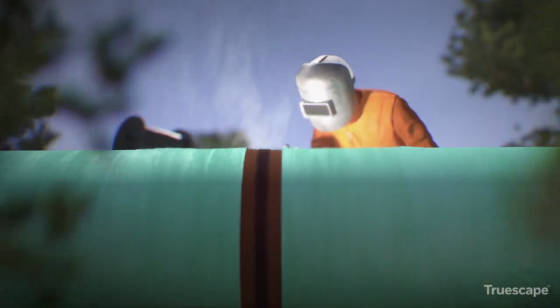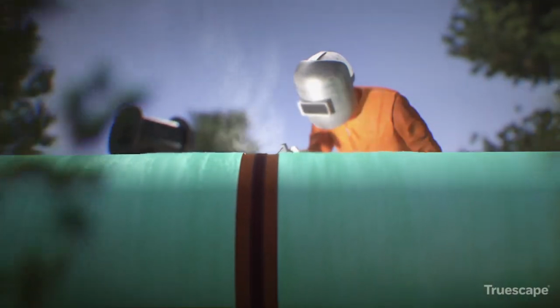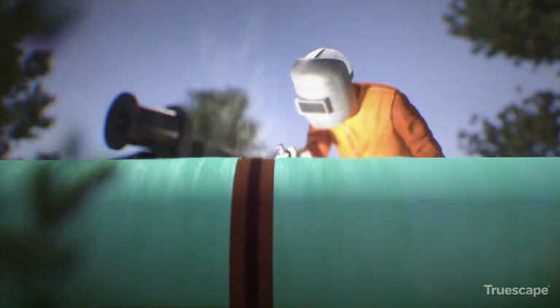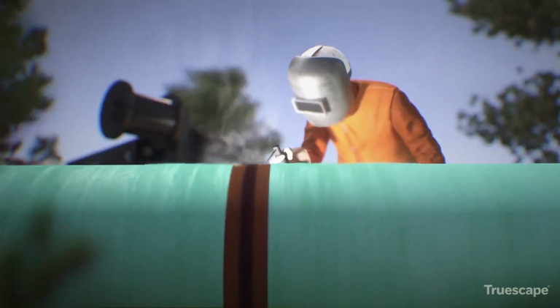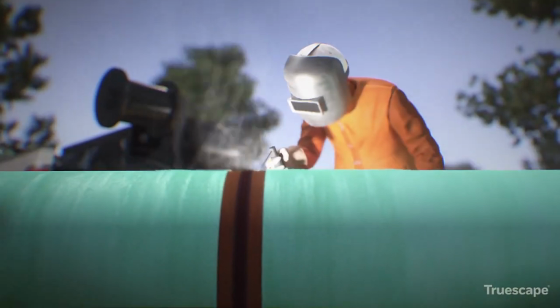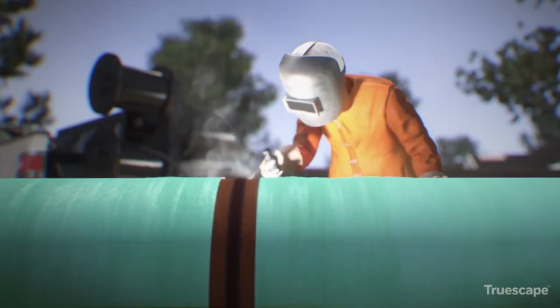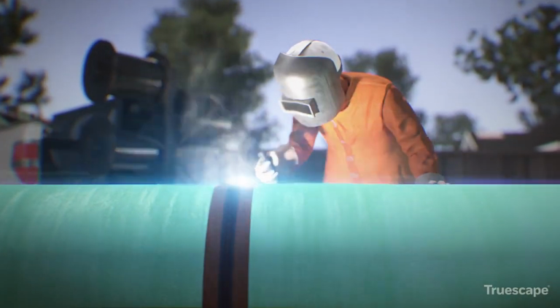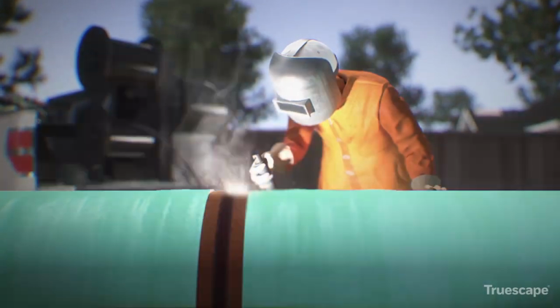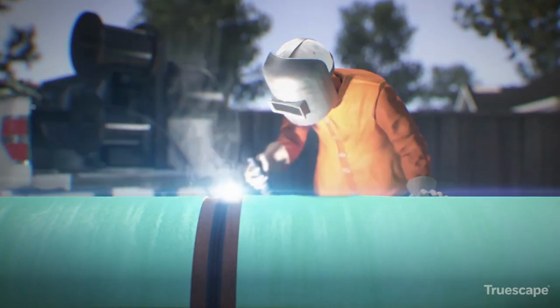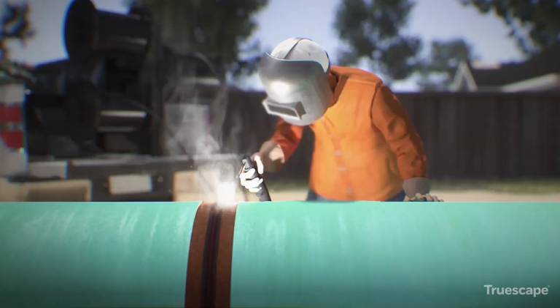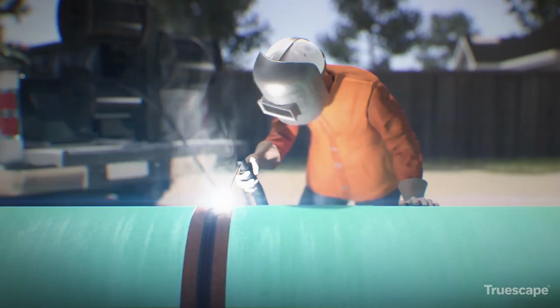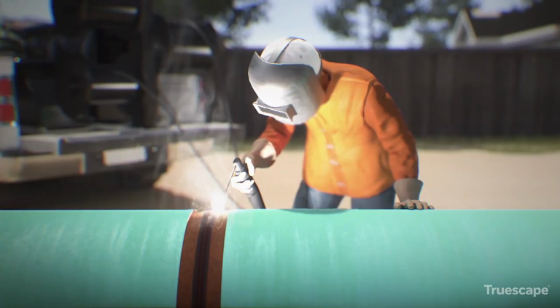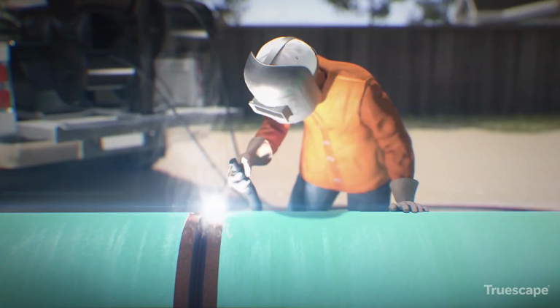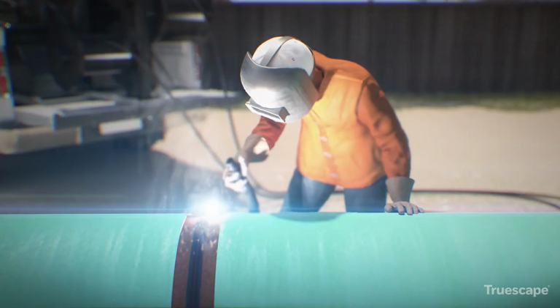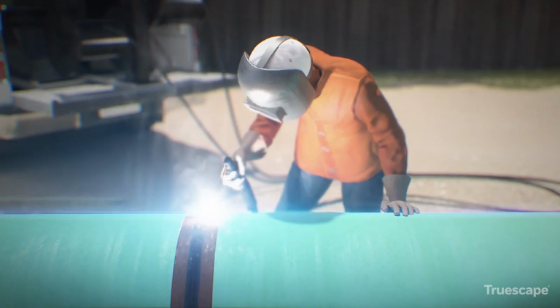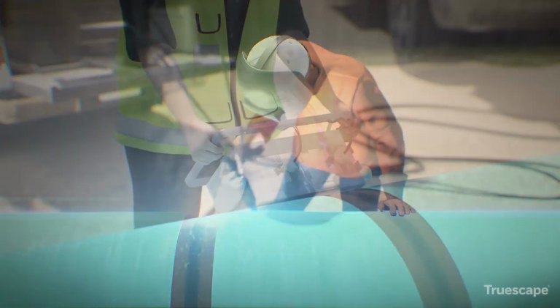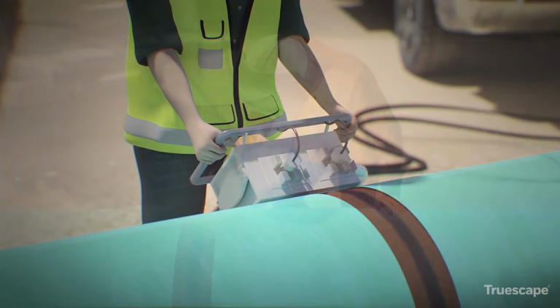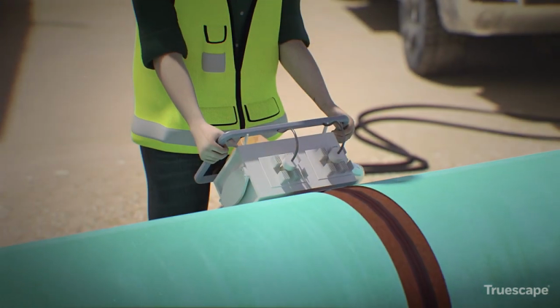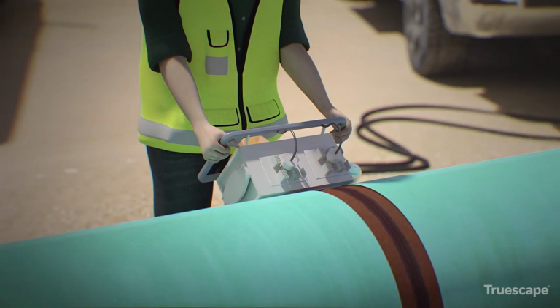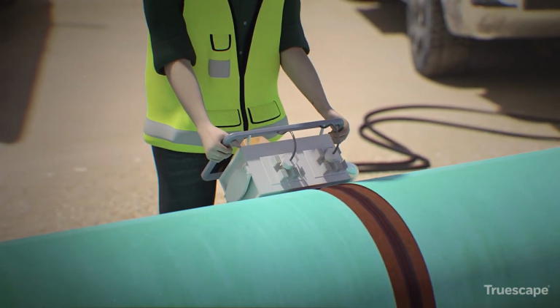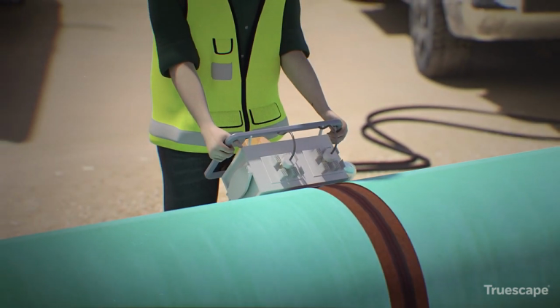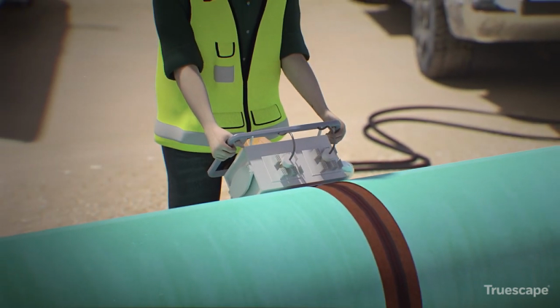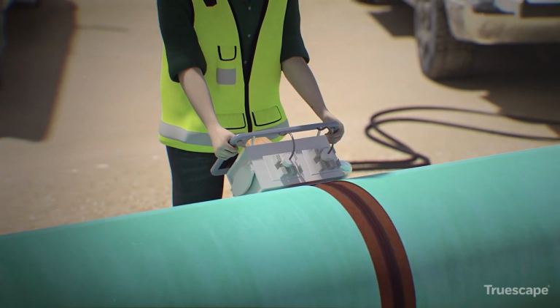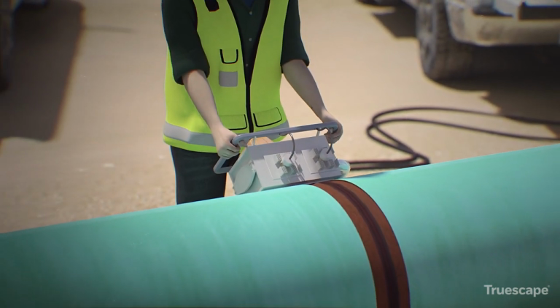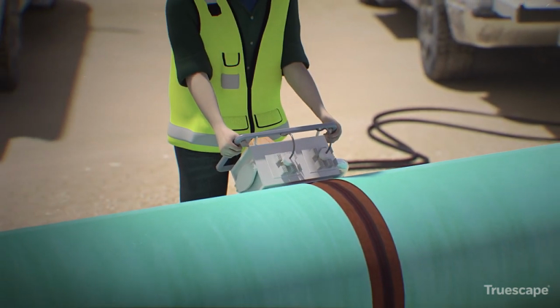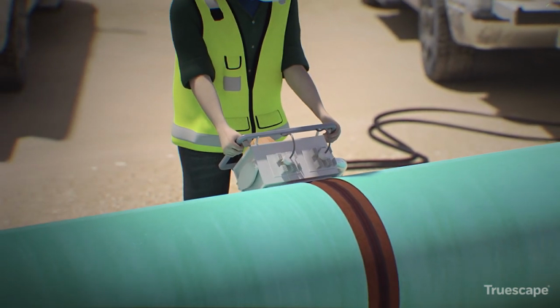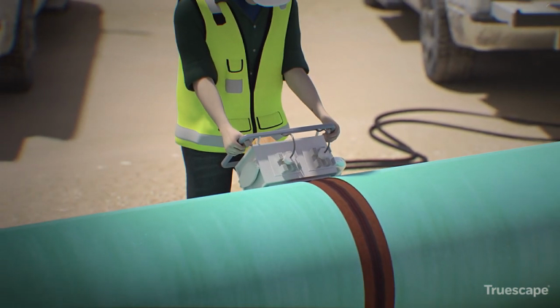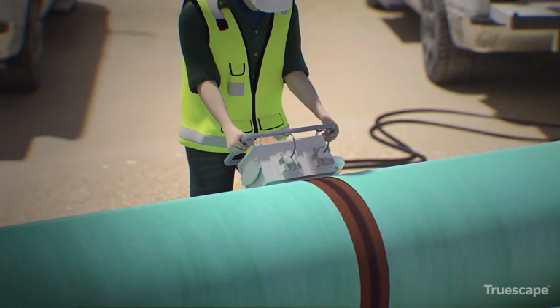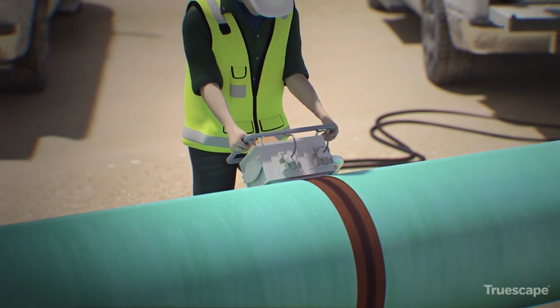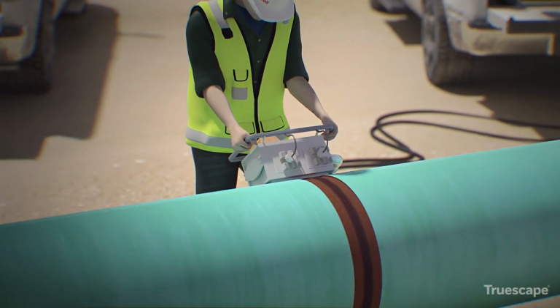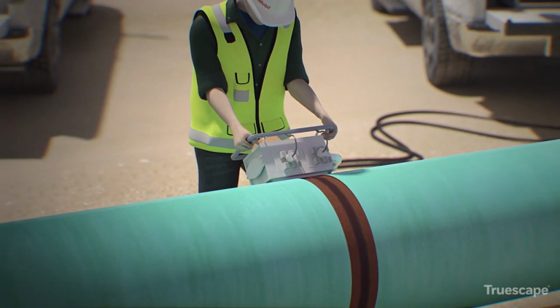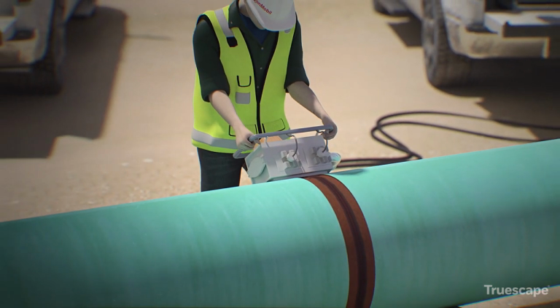The pipe sections are then welded together. Quality control checks are performed on all welds to verify integrity.